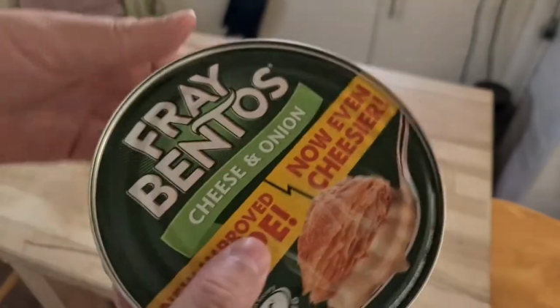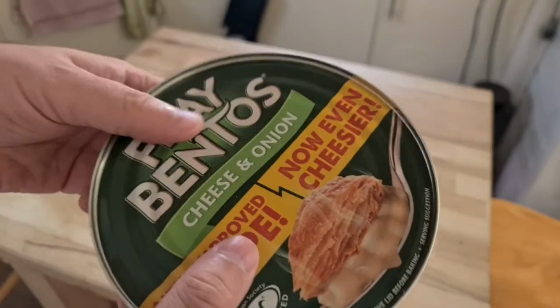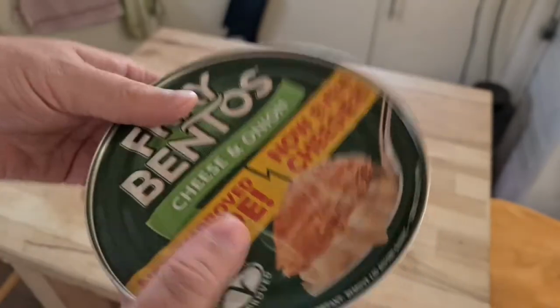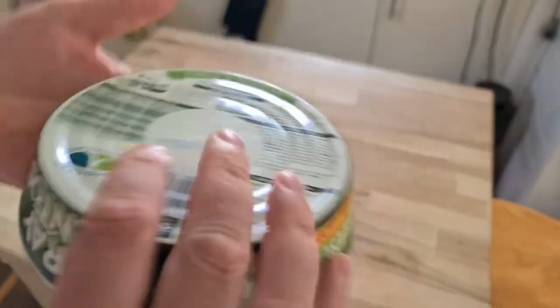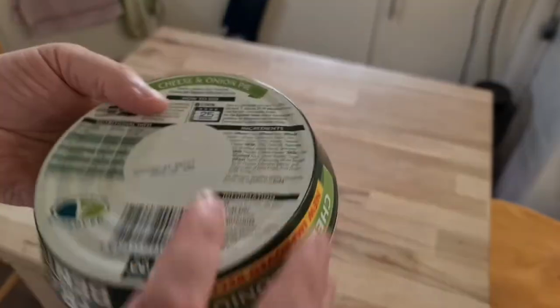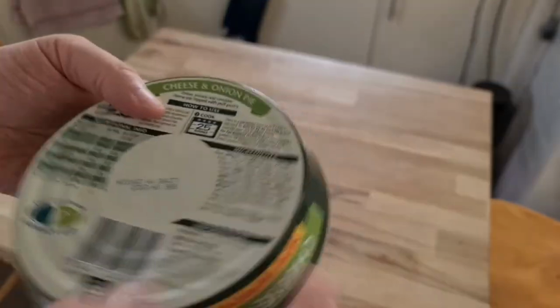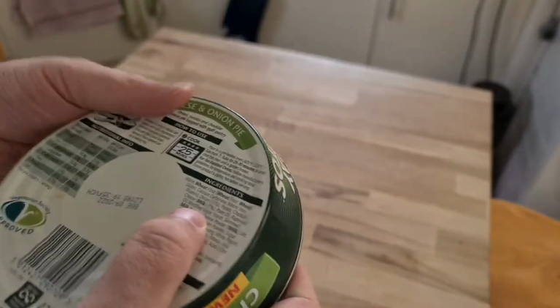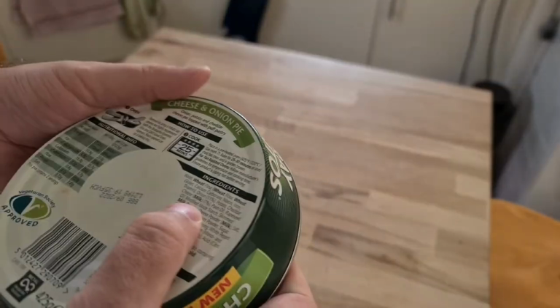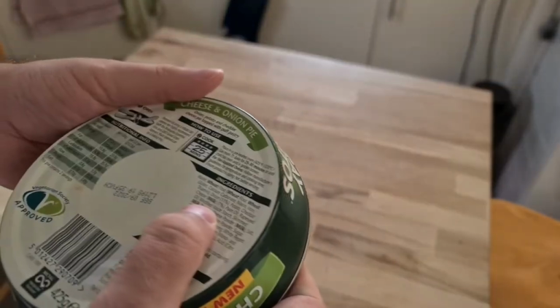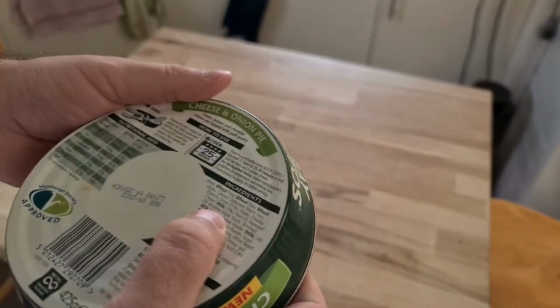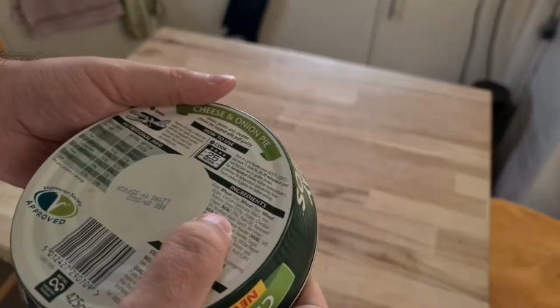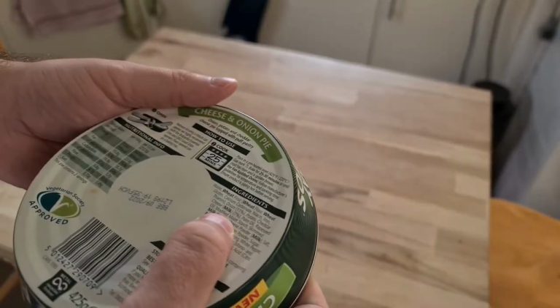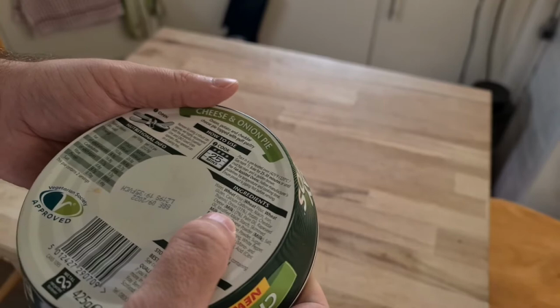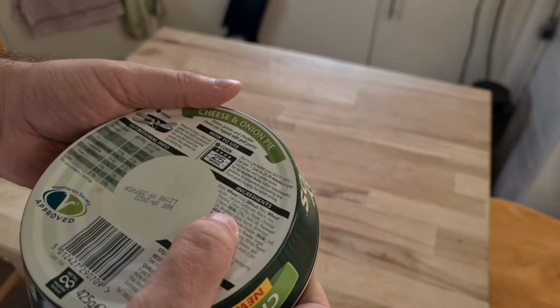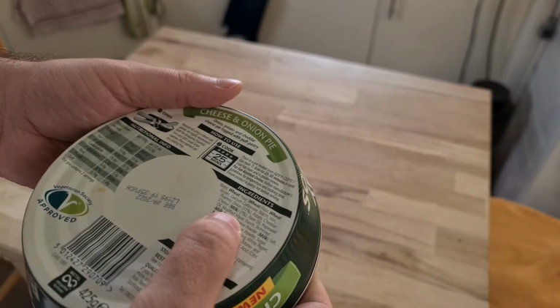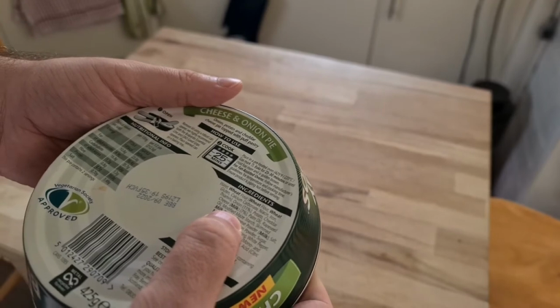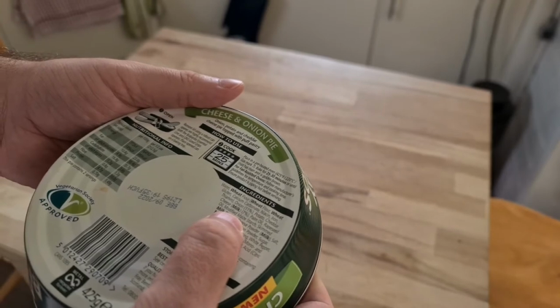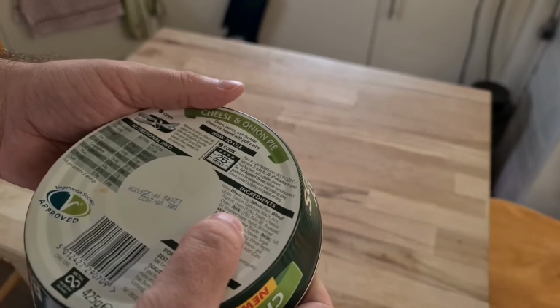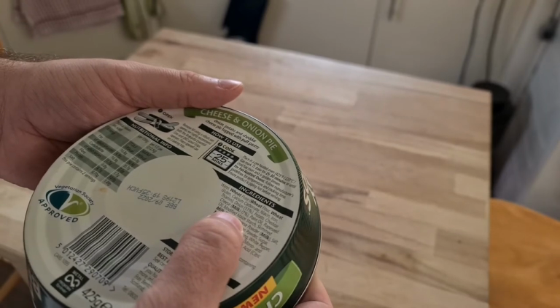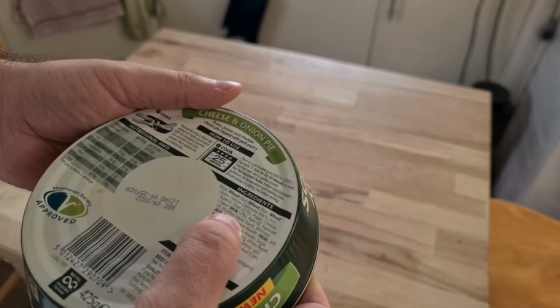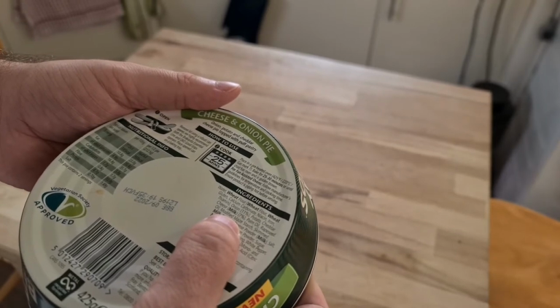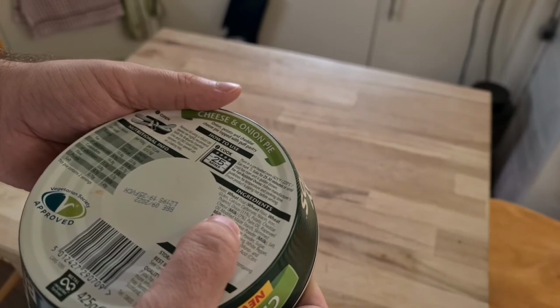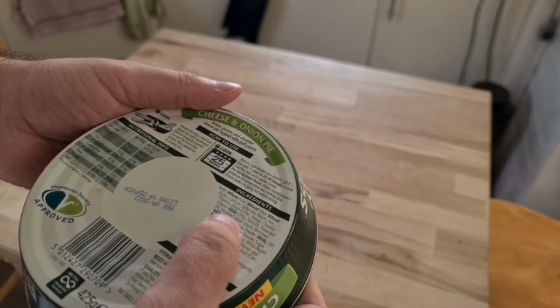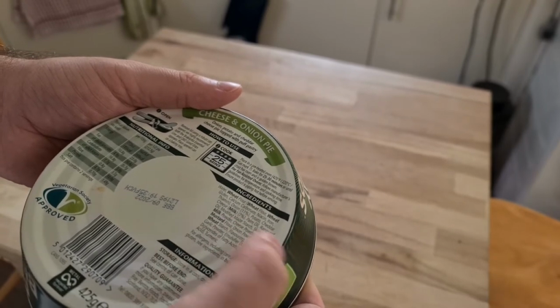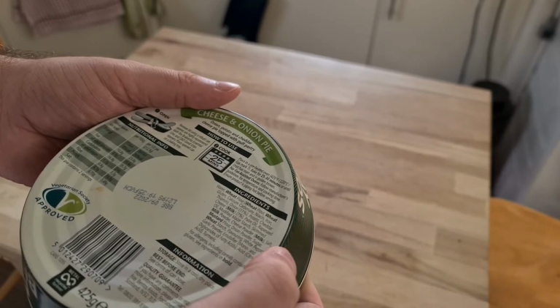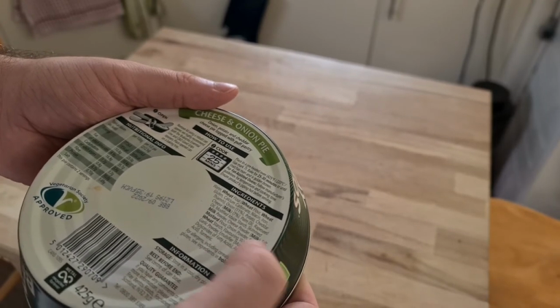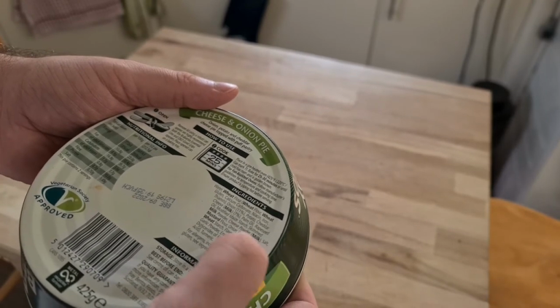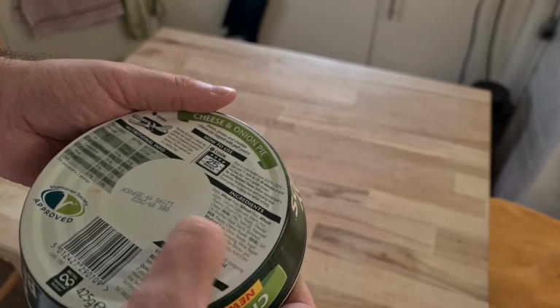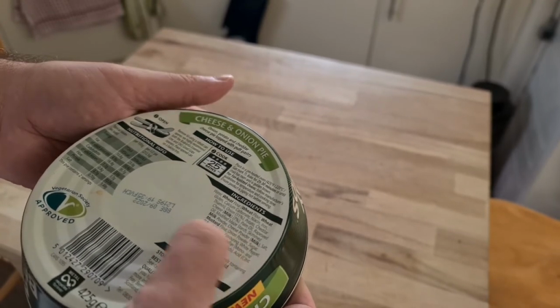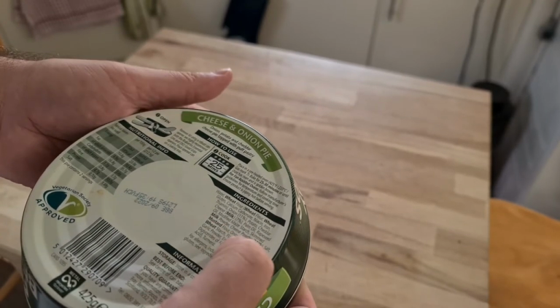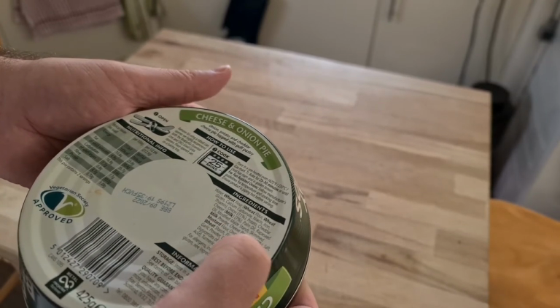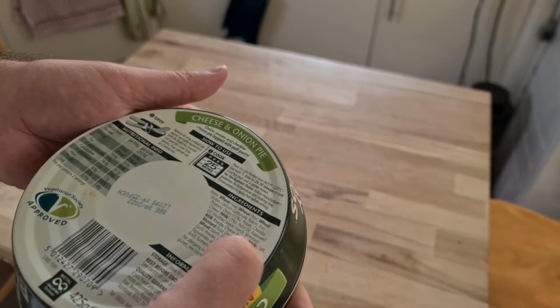I didn't have it up quite high enough. Is that actually for a fan-assisted oven? It would appear so.